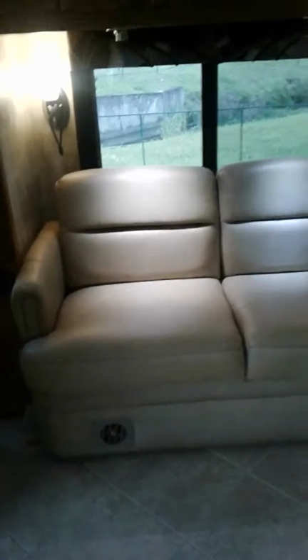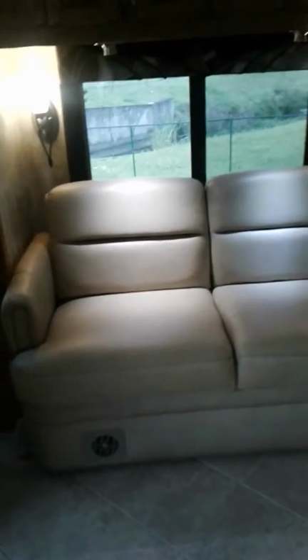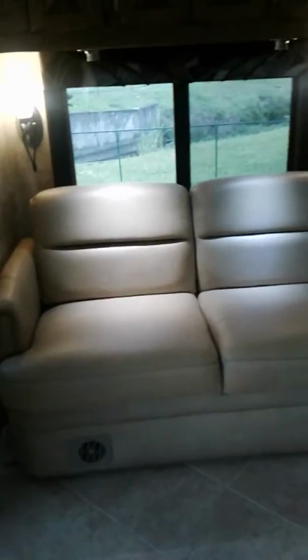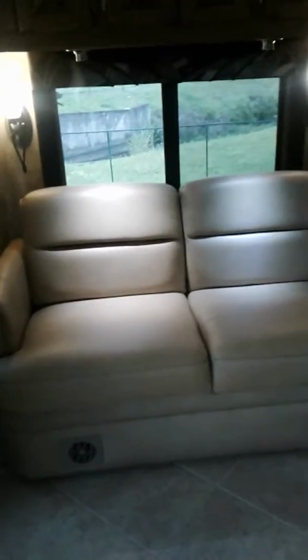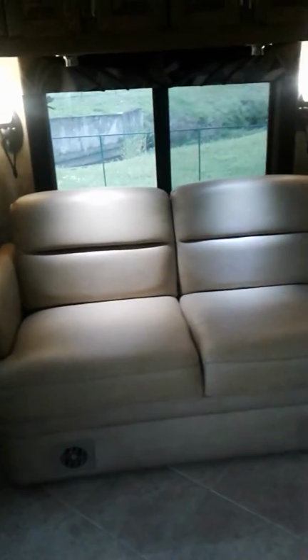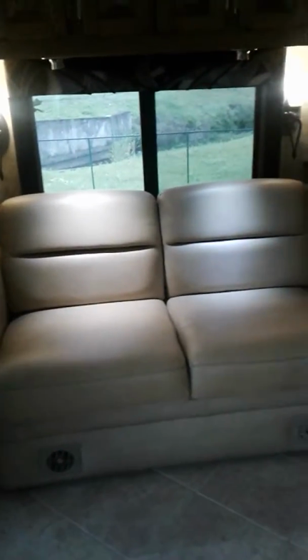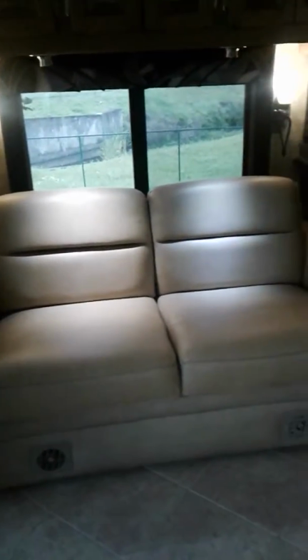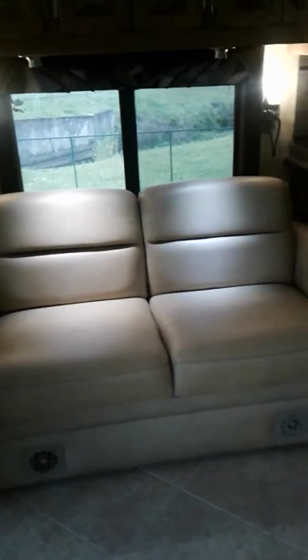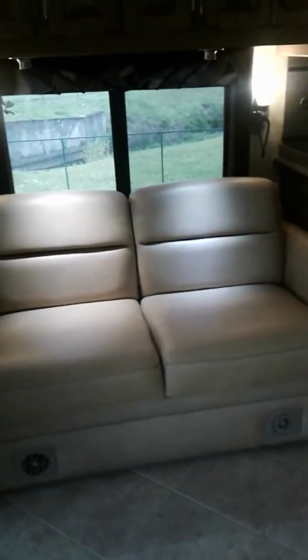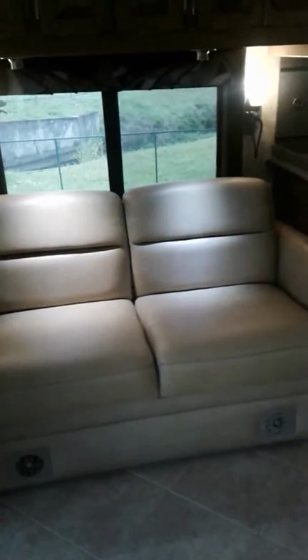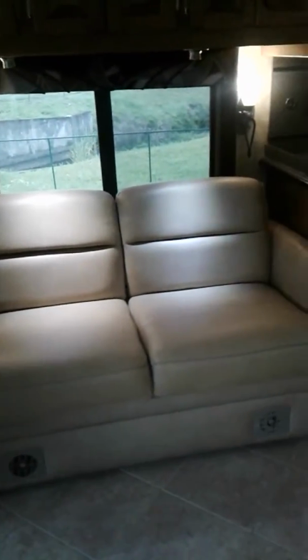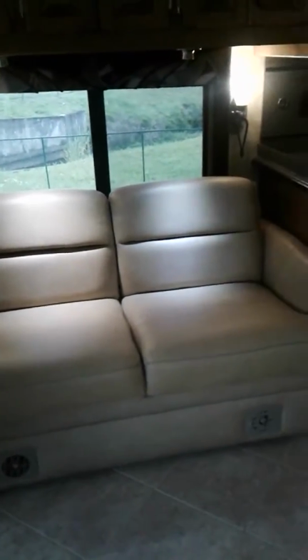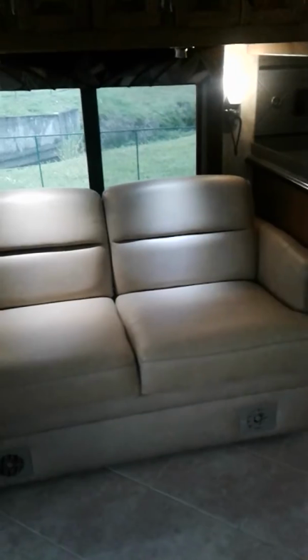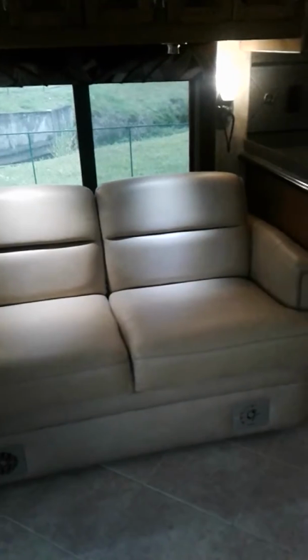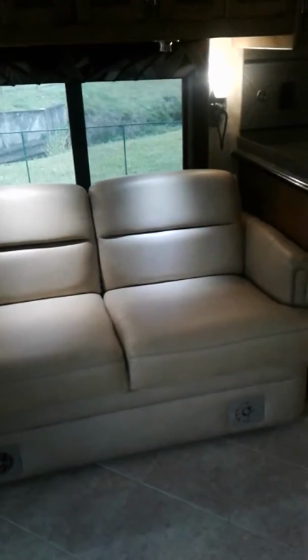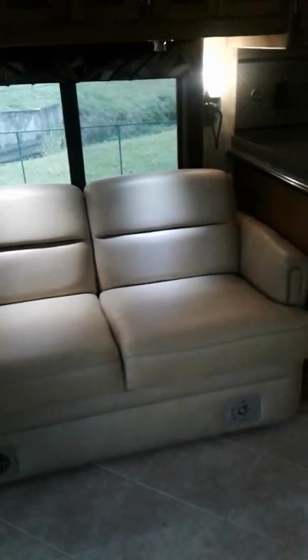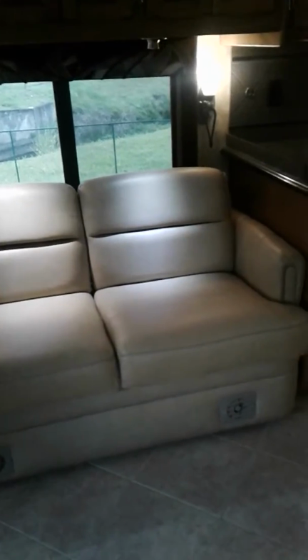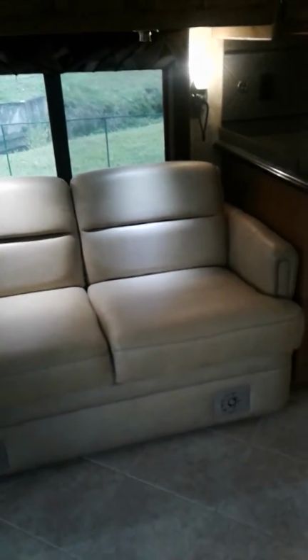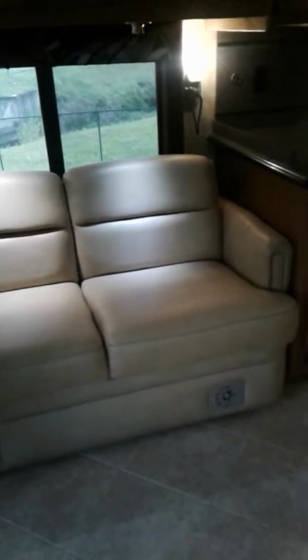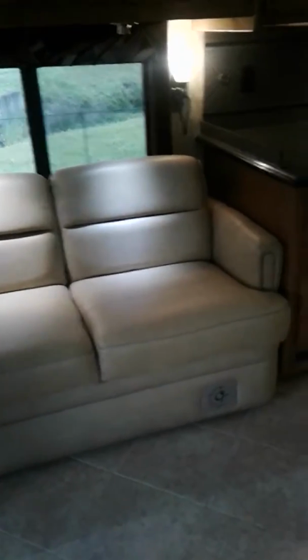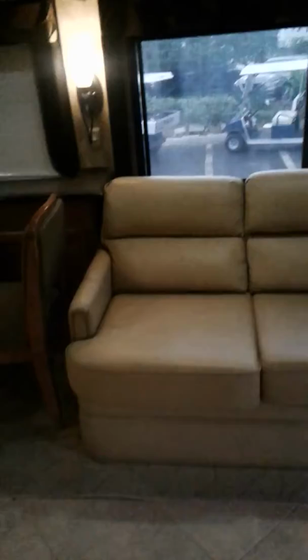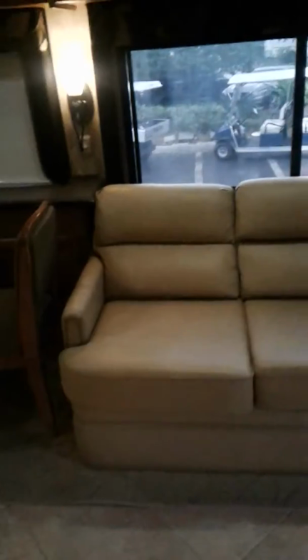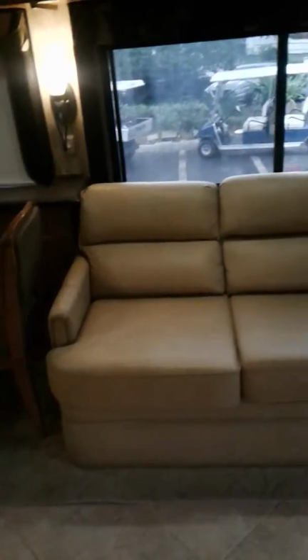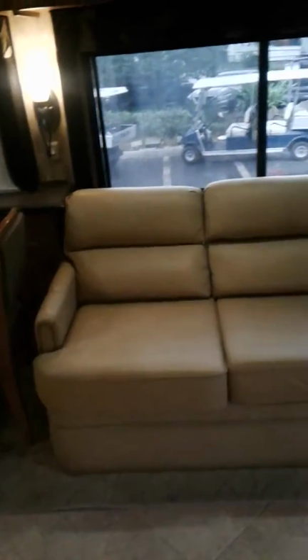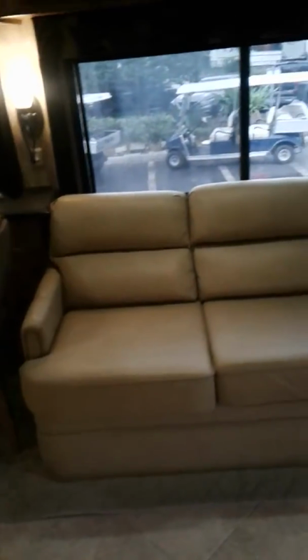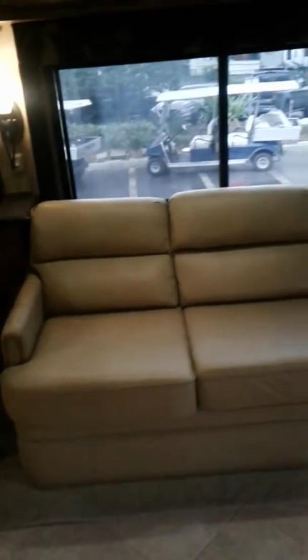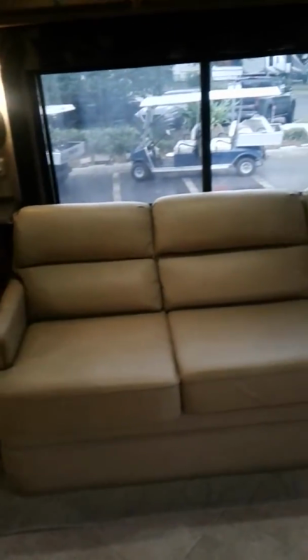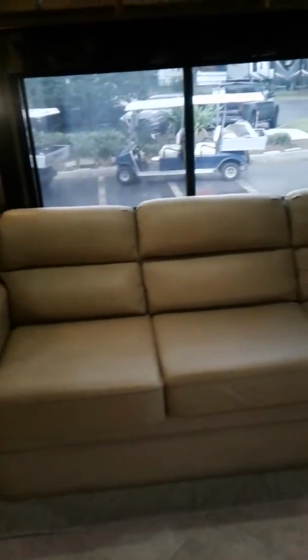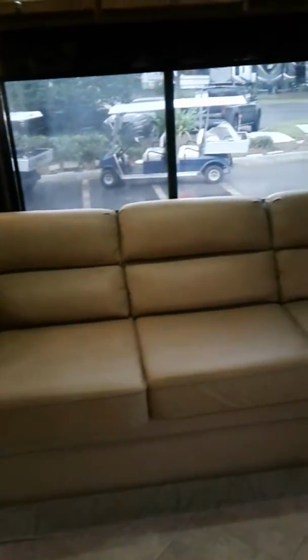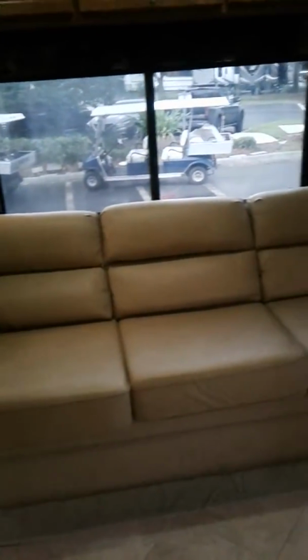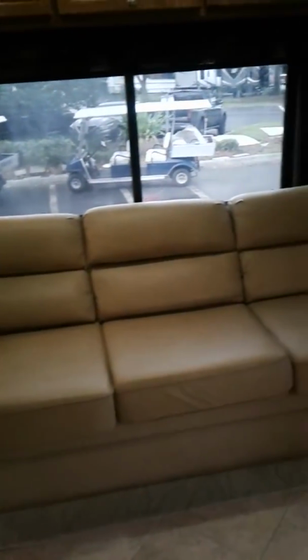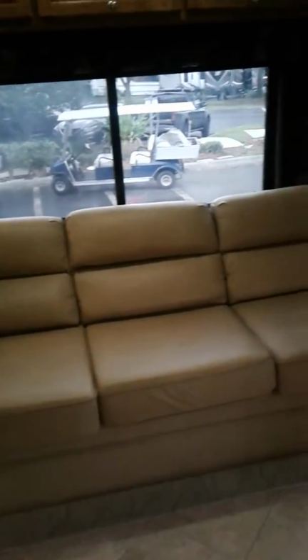This couch jackknifes and makes into a bed. And this one pulls out into a bed.